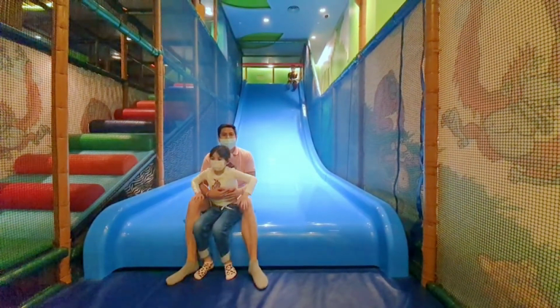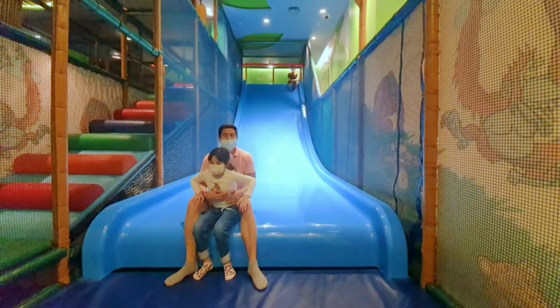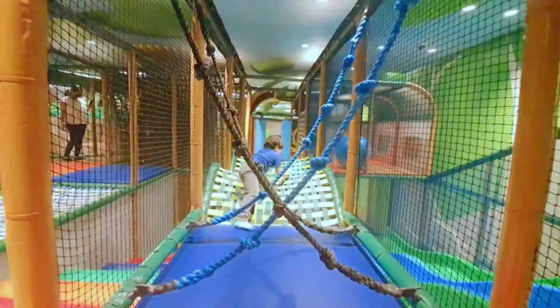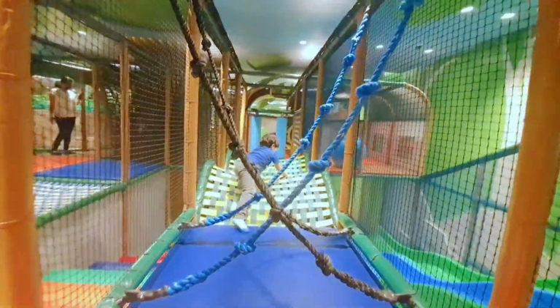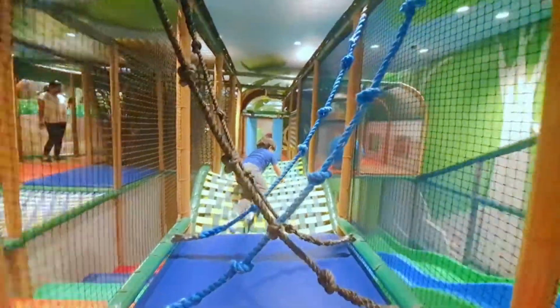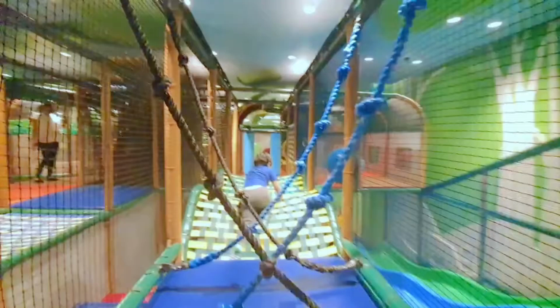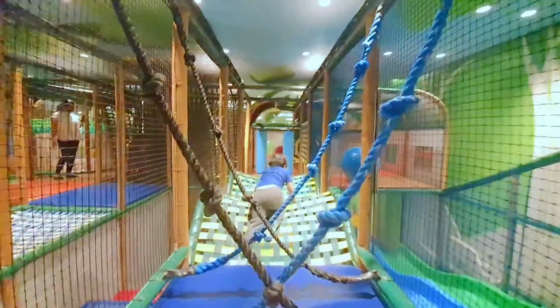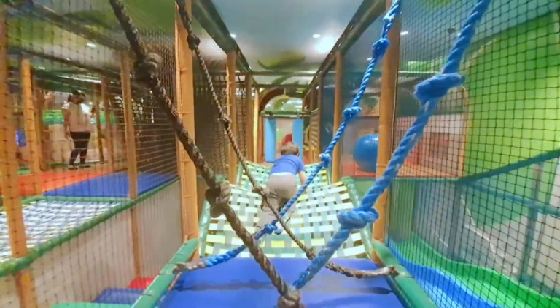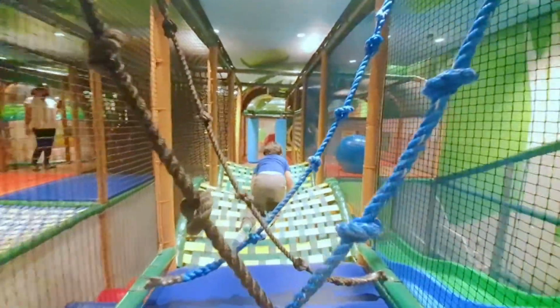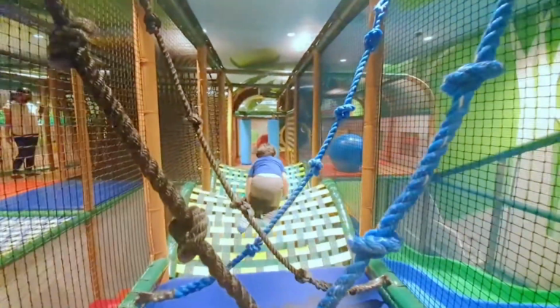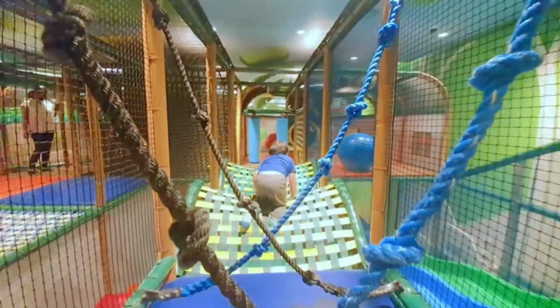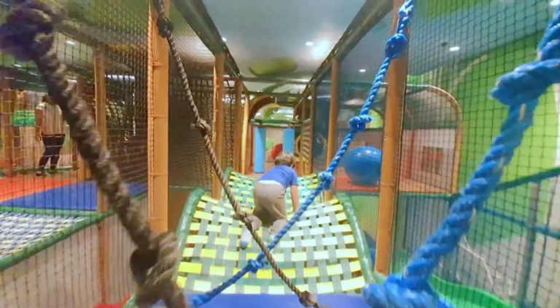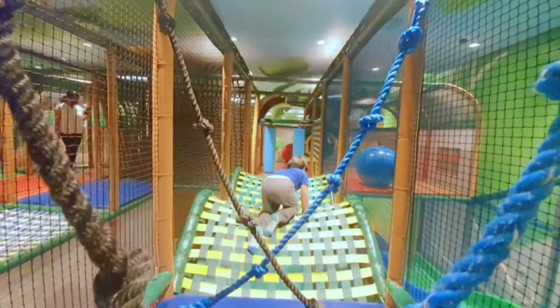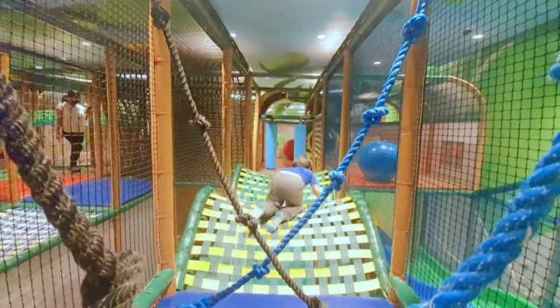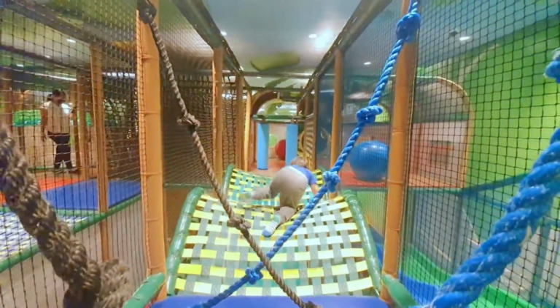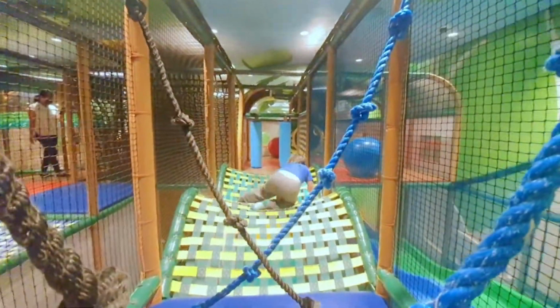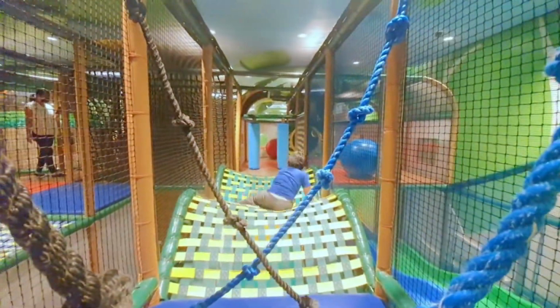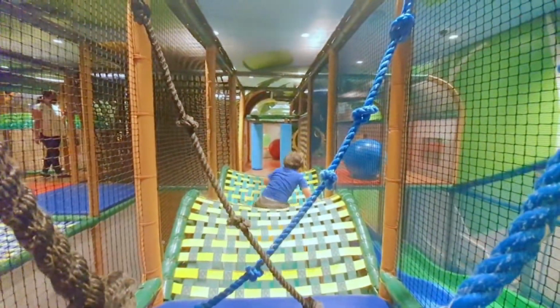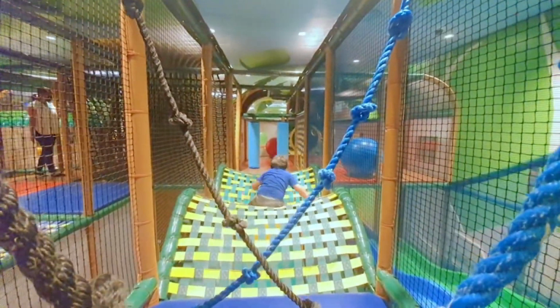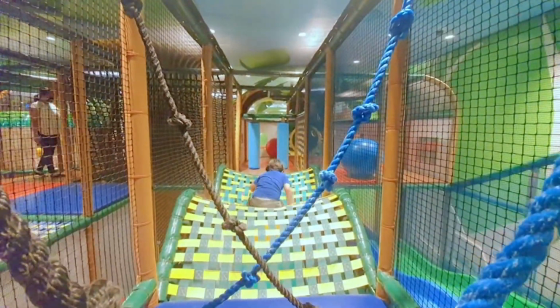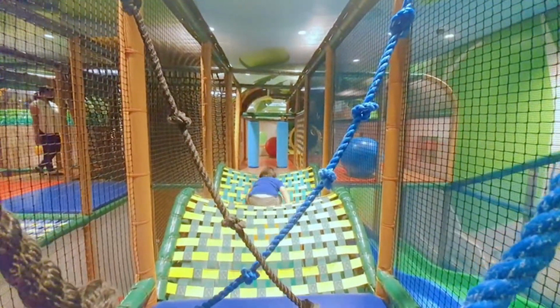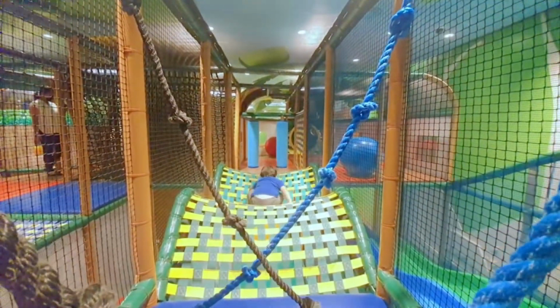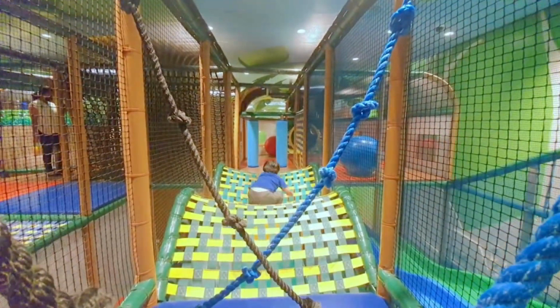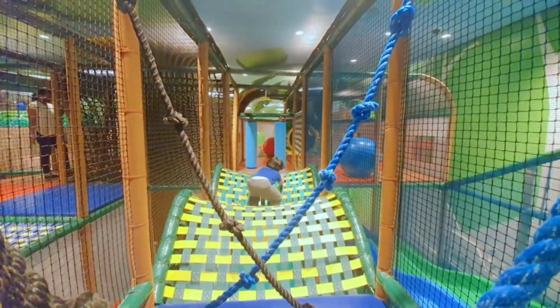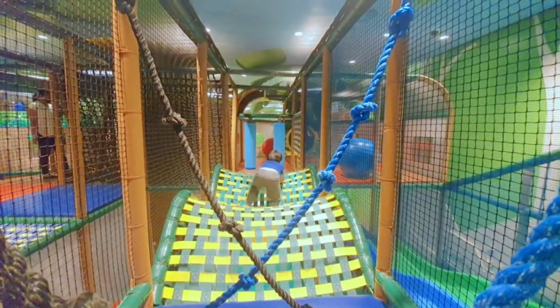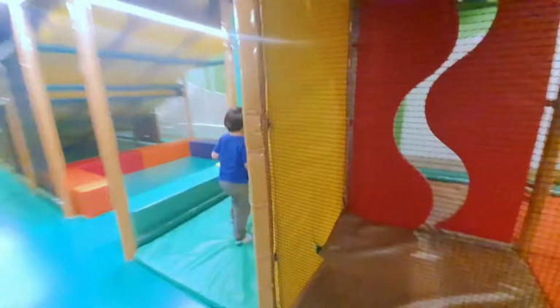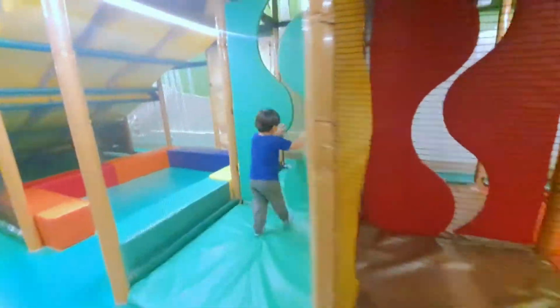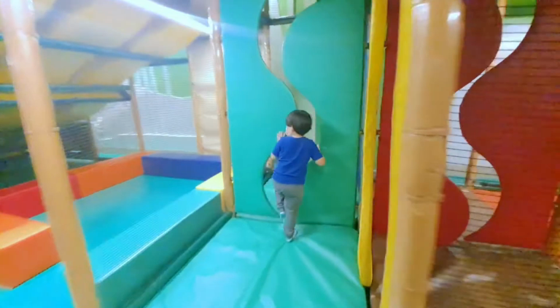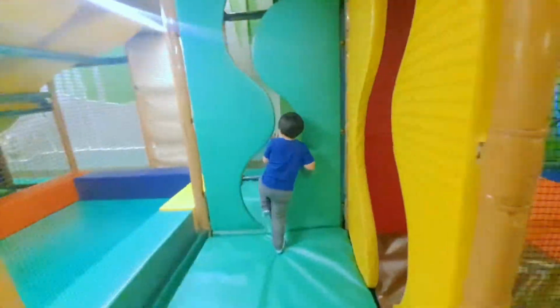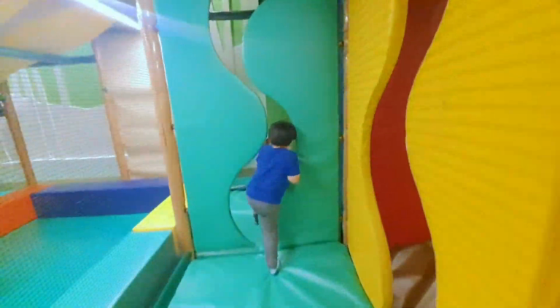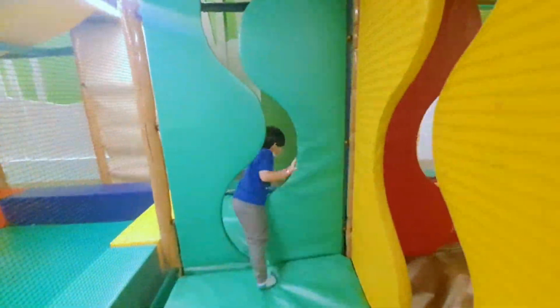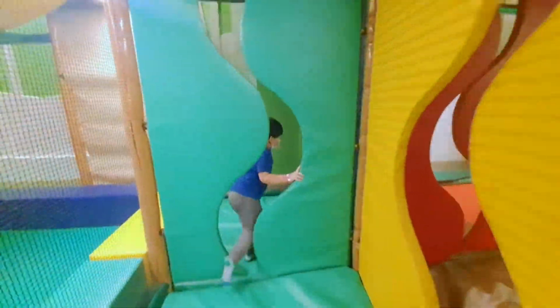It has a lot of obstacle courses, but even my four-year-old brother had fun in it.